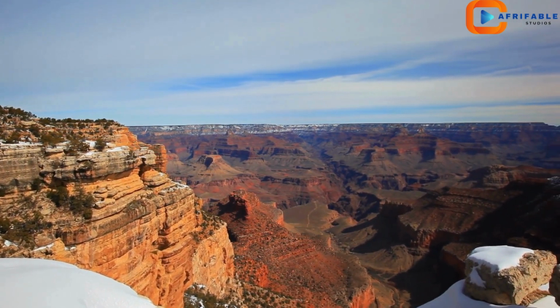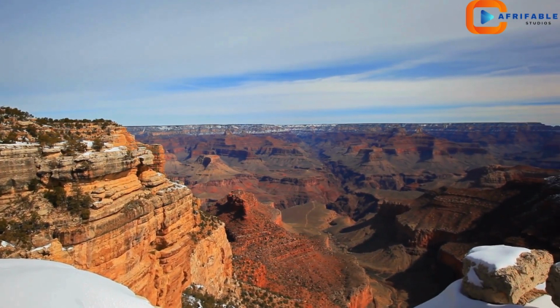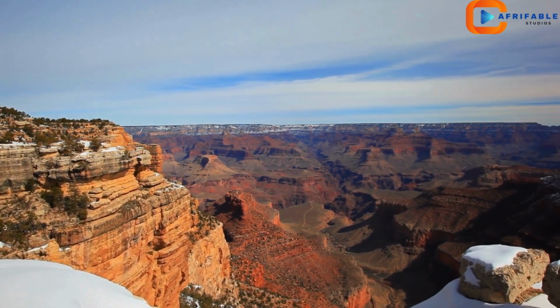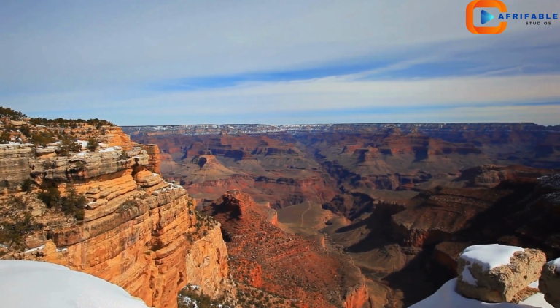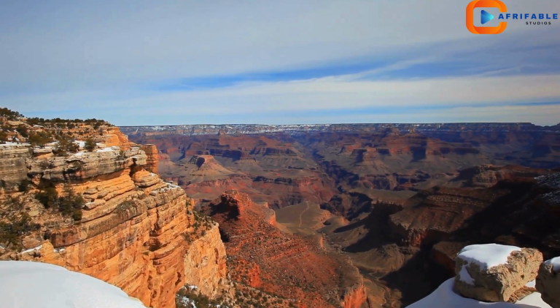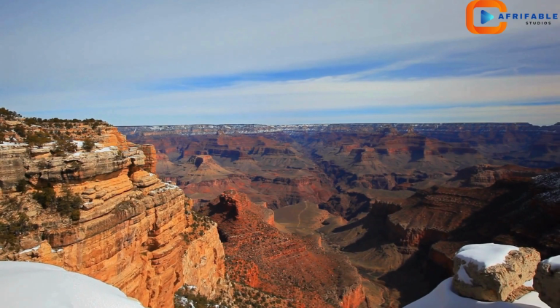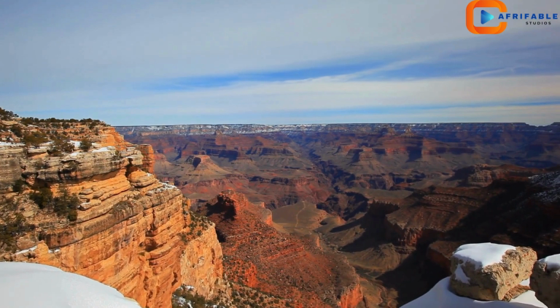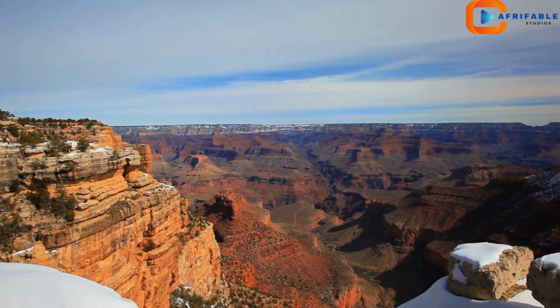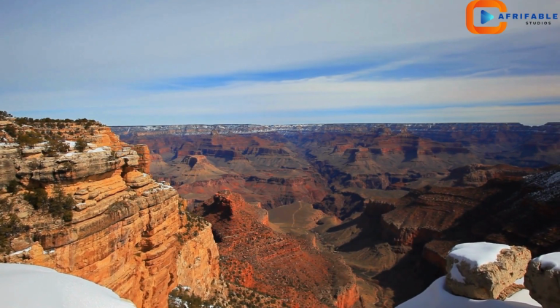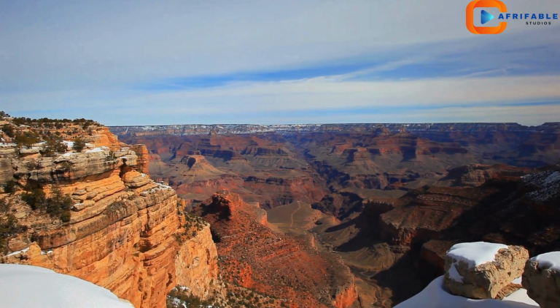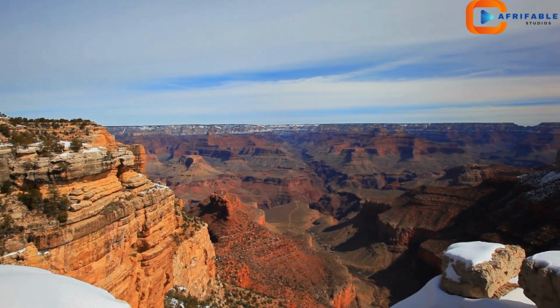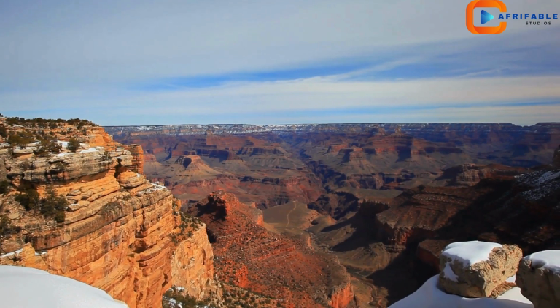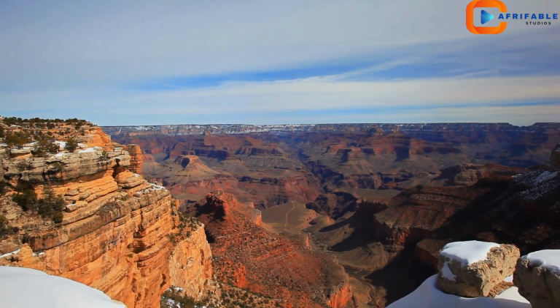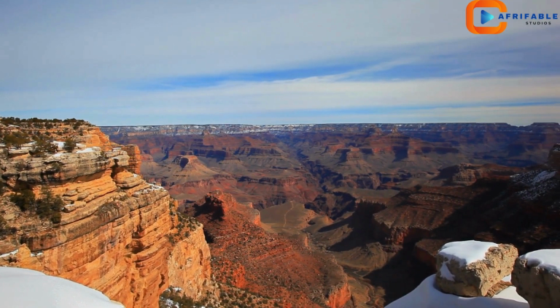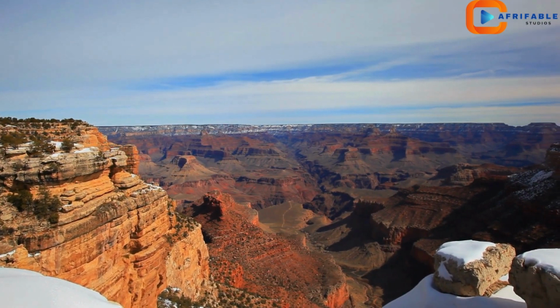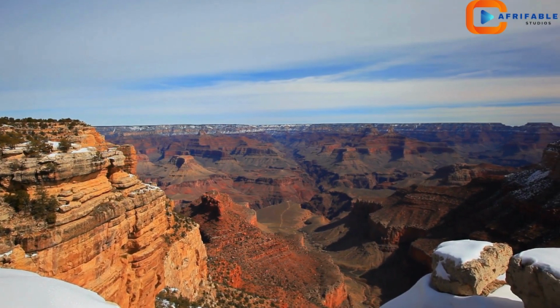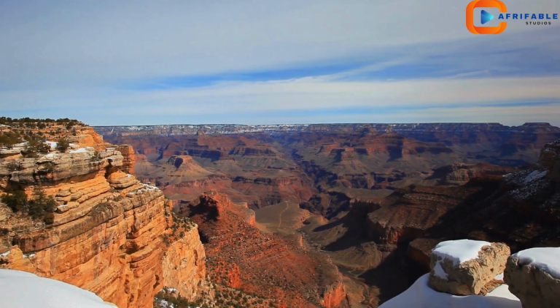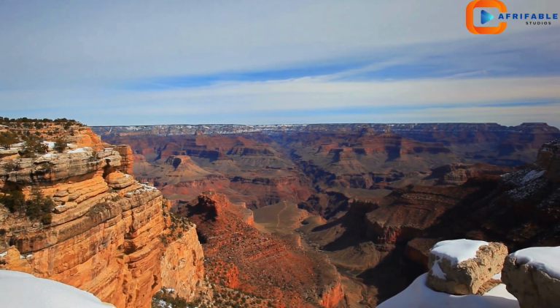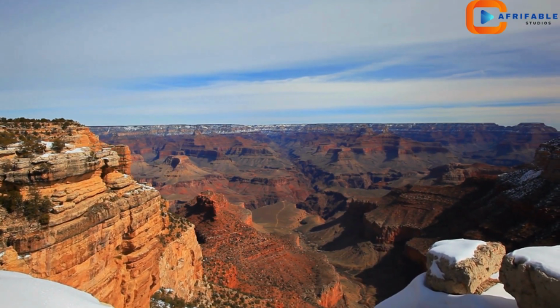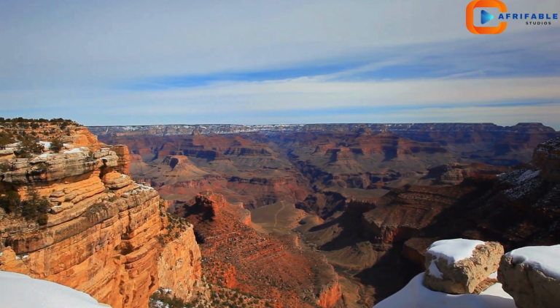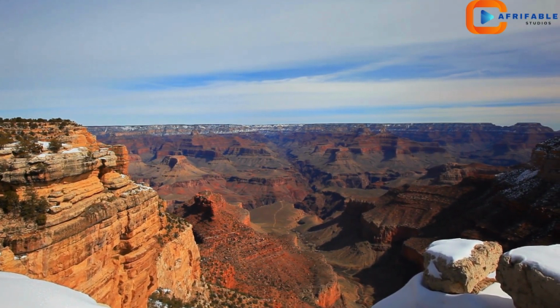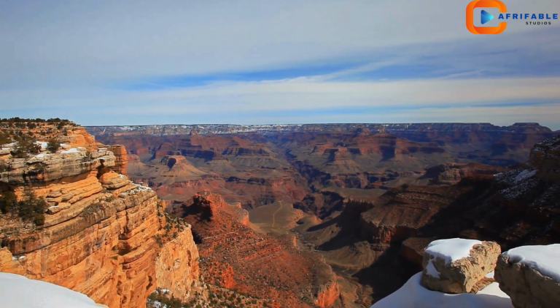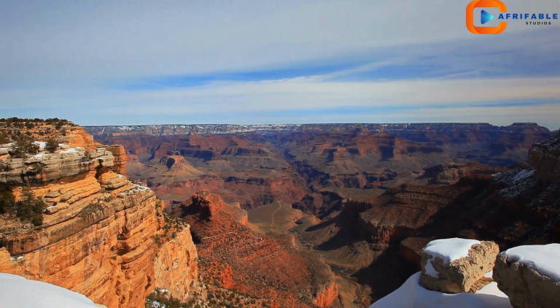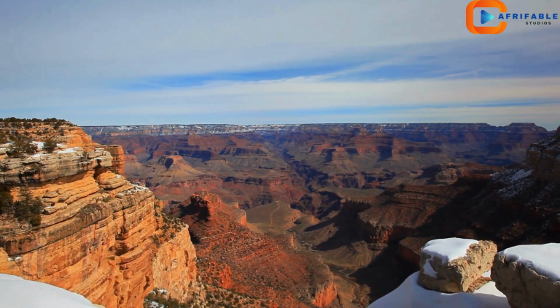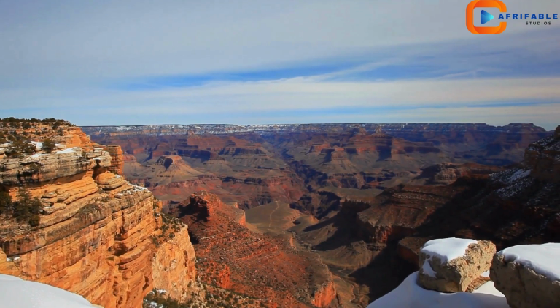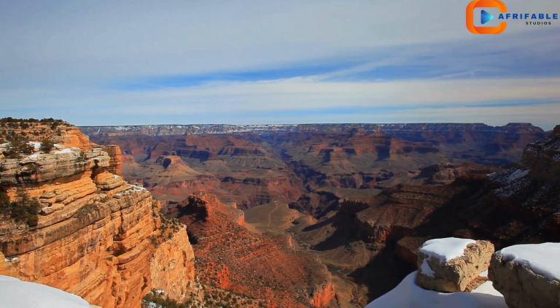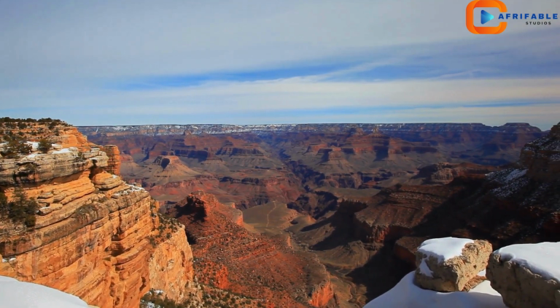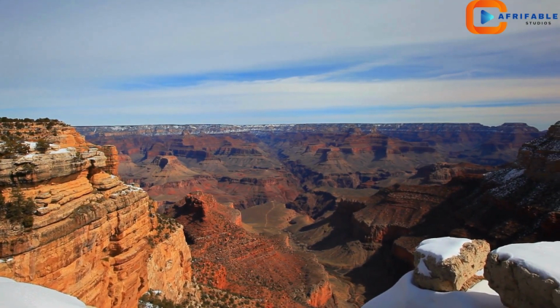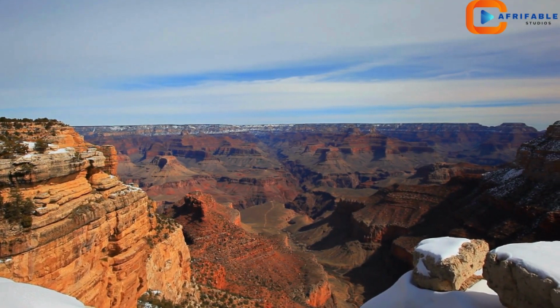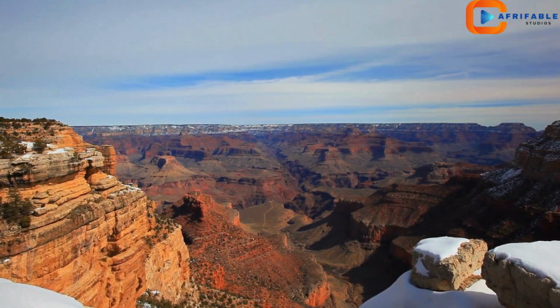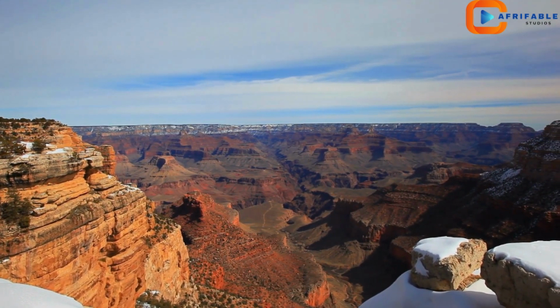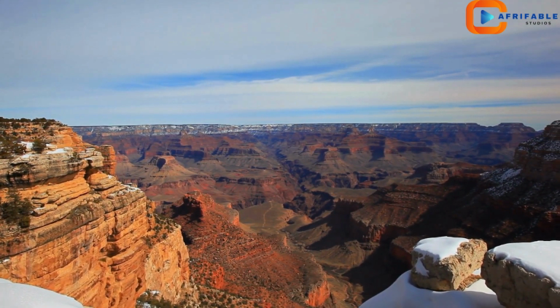And don't miss Hopi Point, especially at sunset, when the colors of the canyon truly come alive.